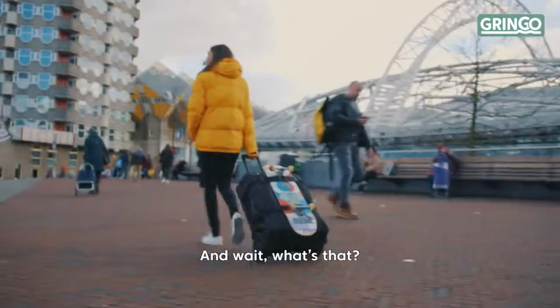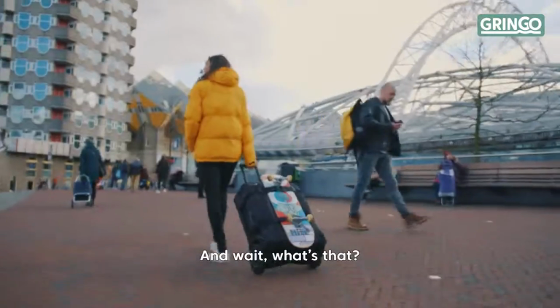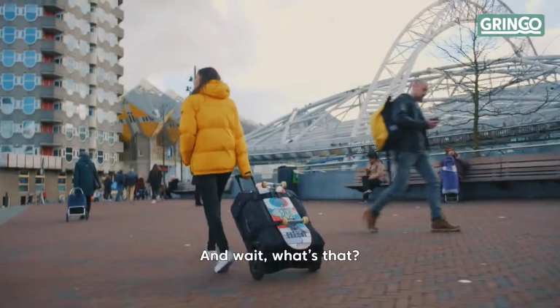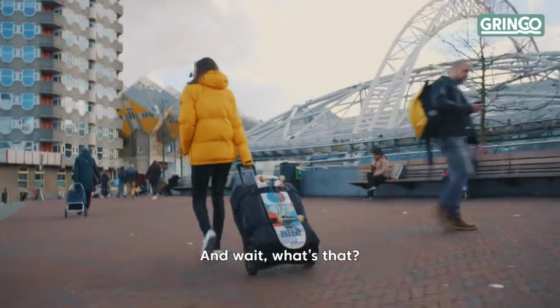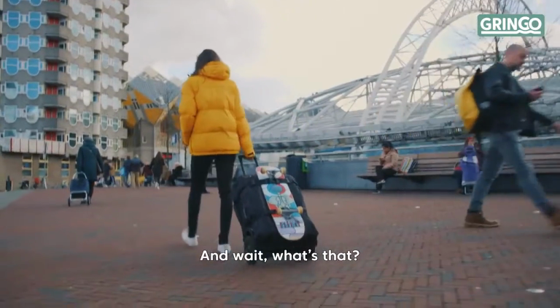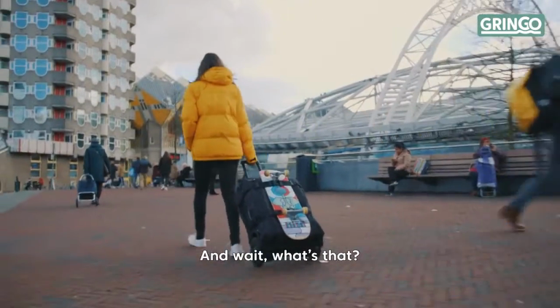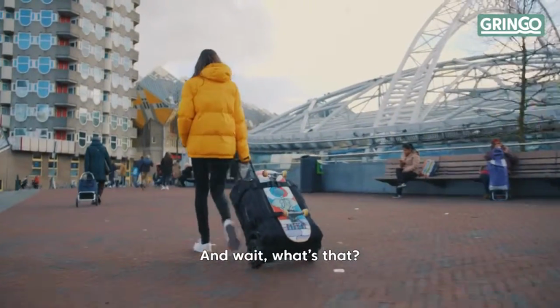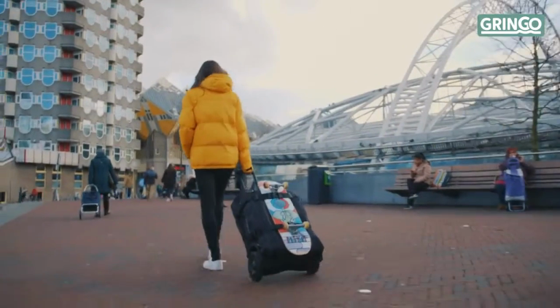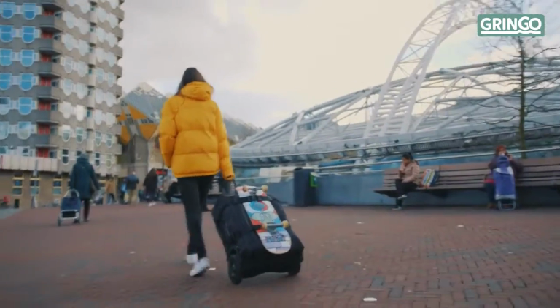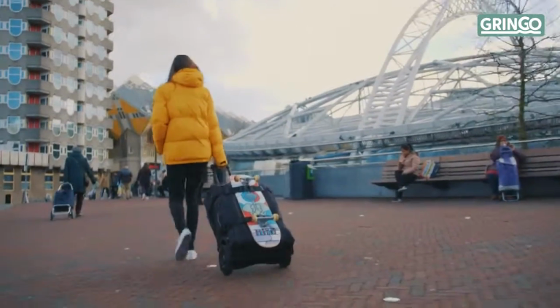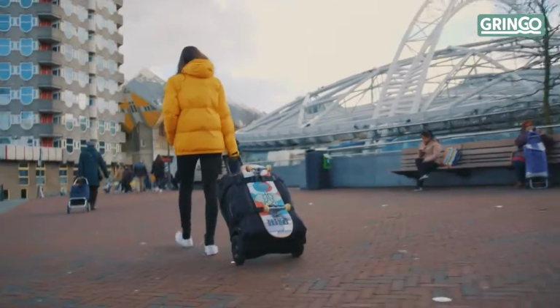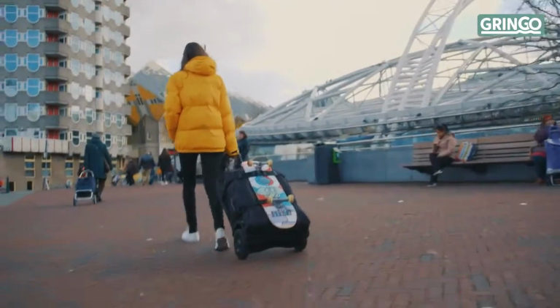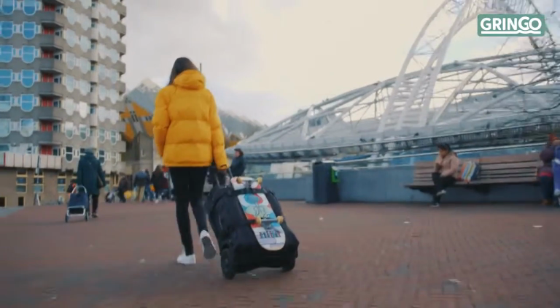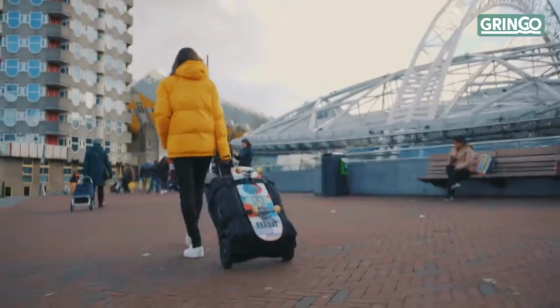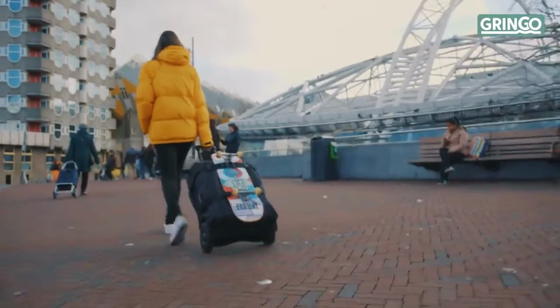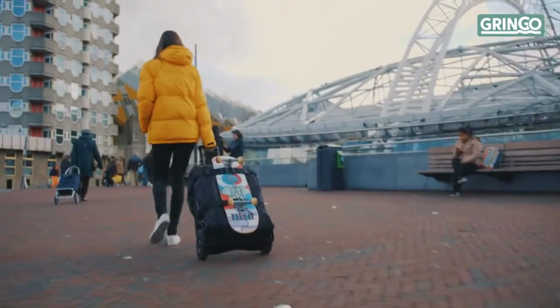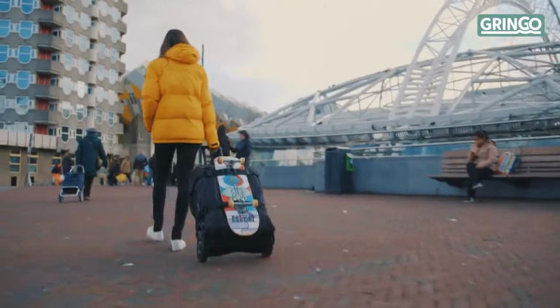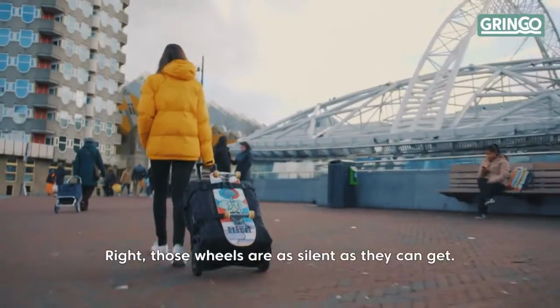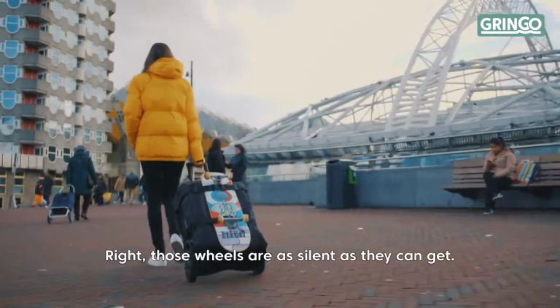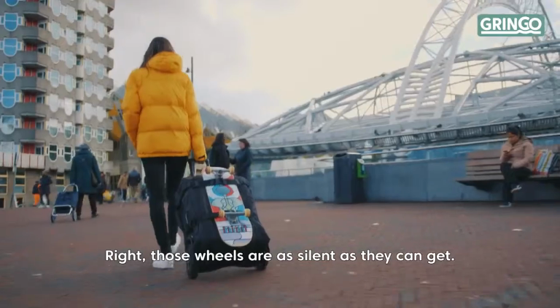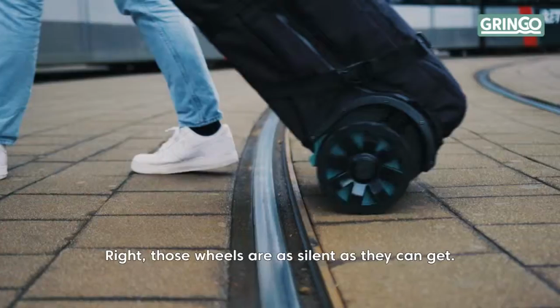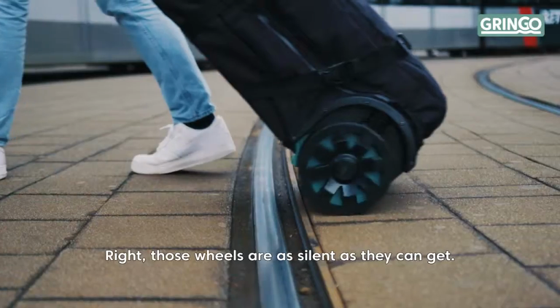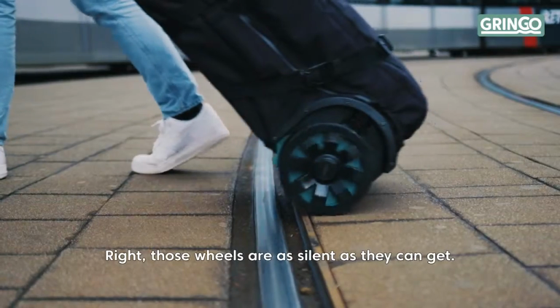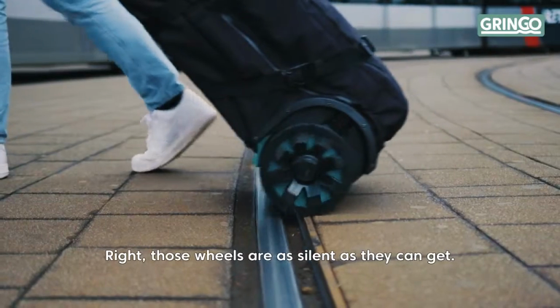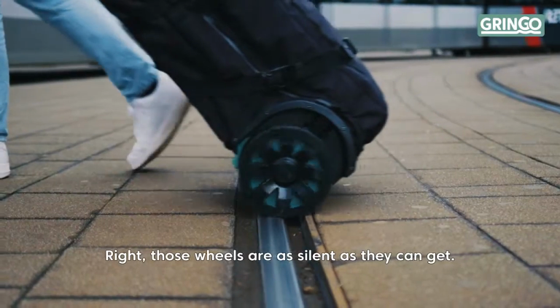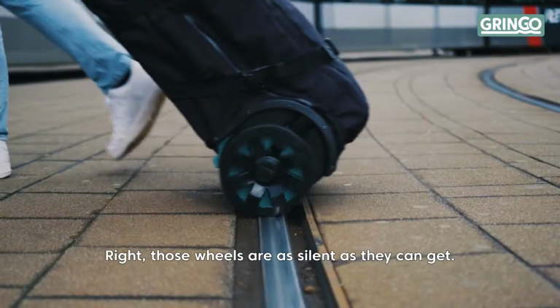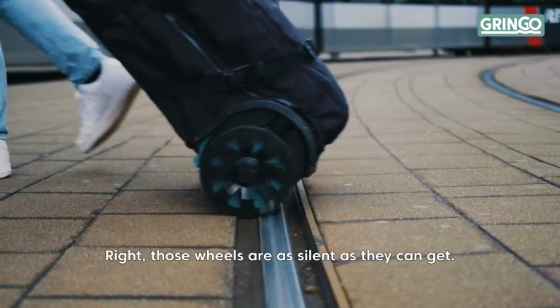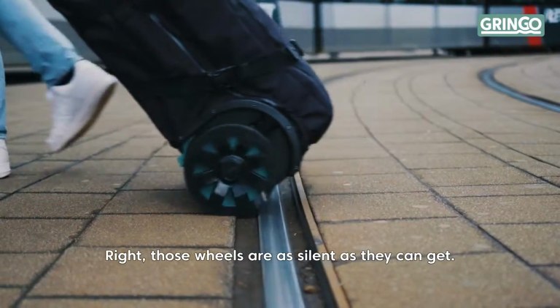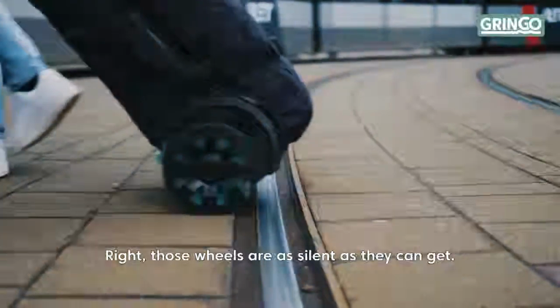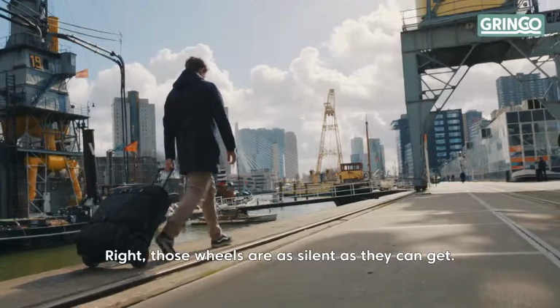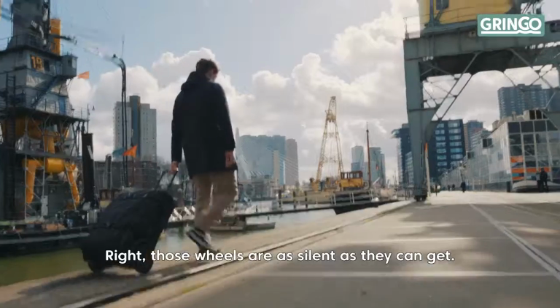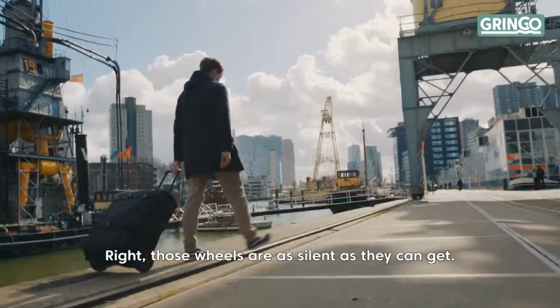And wait, what's that? Right — those wheels are as silent as they can get.